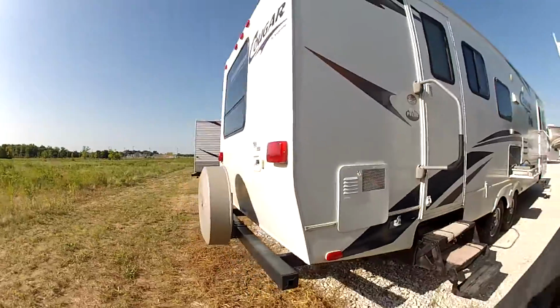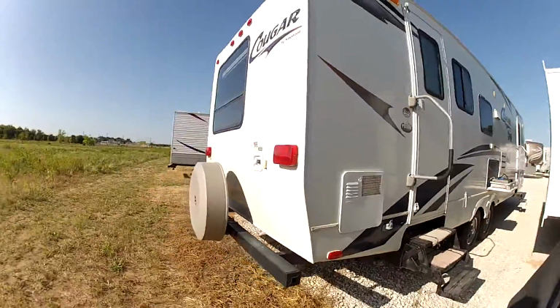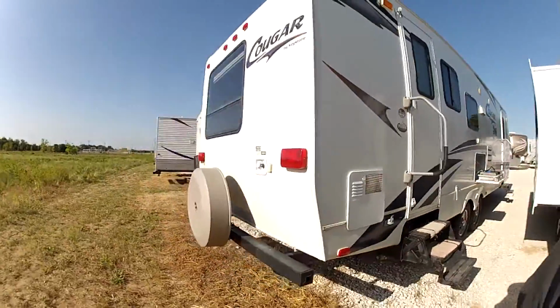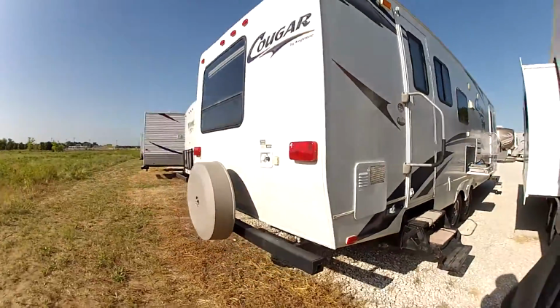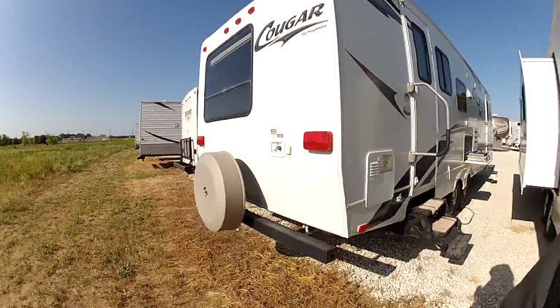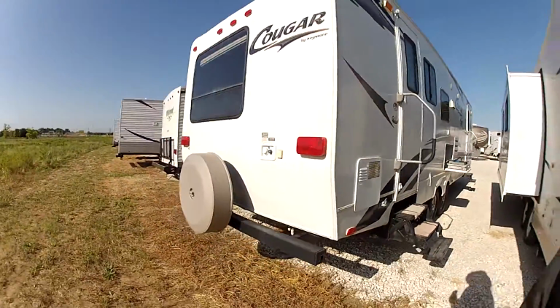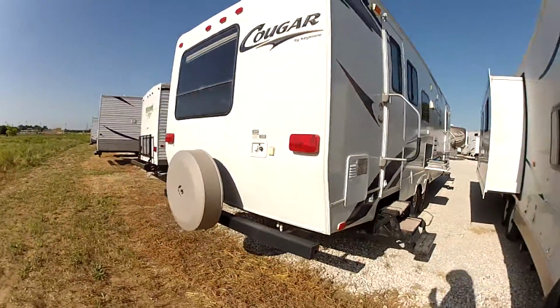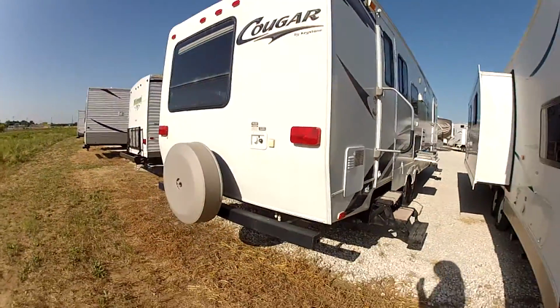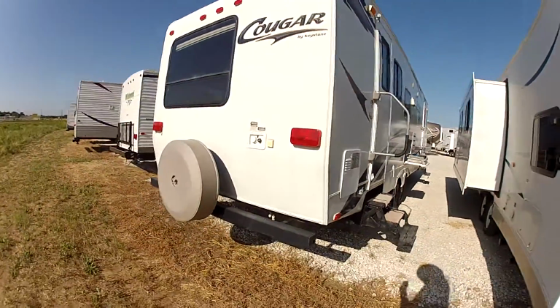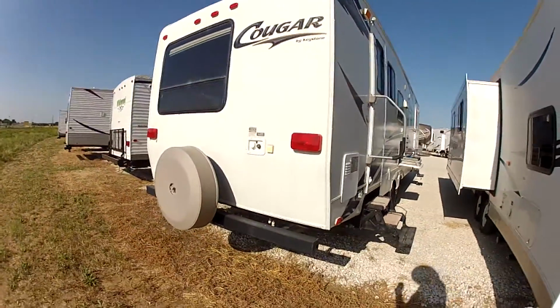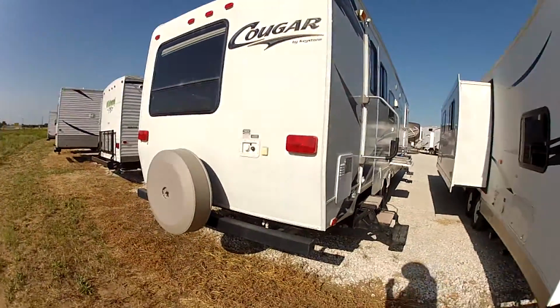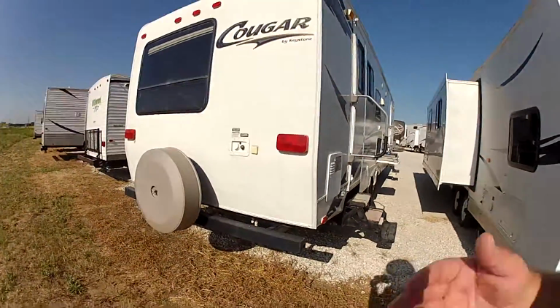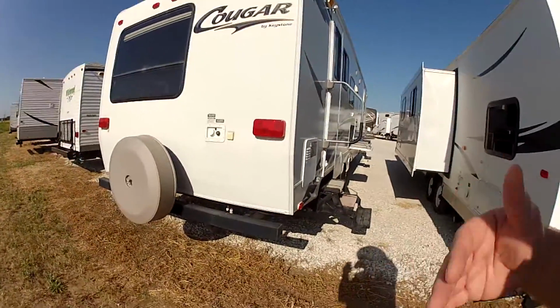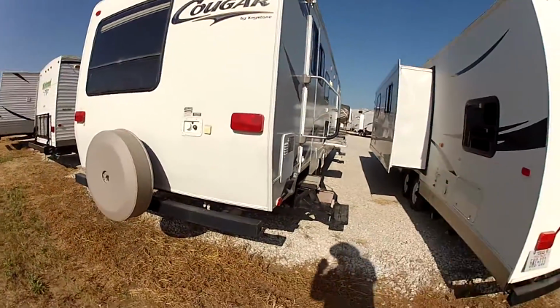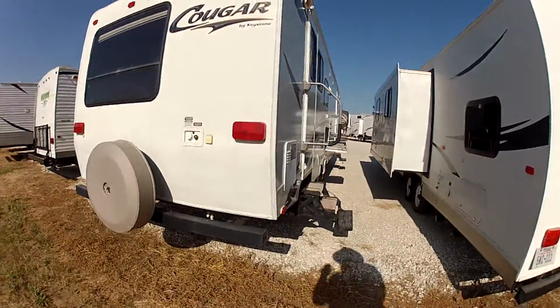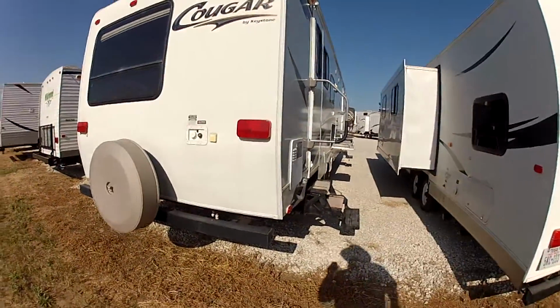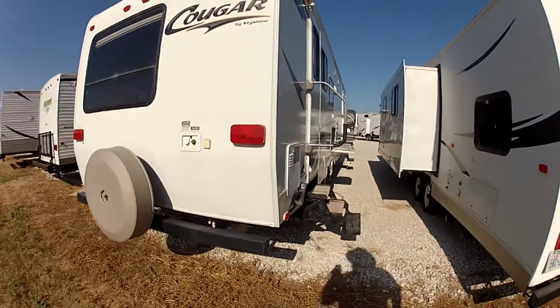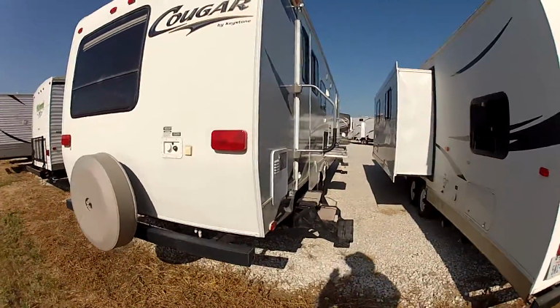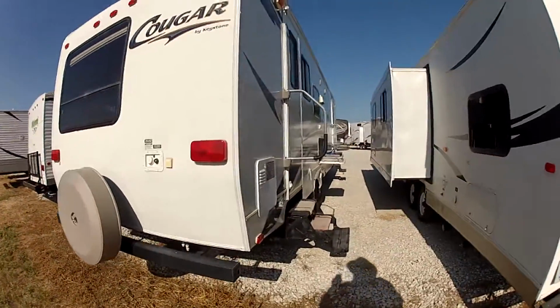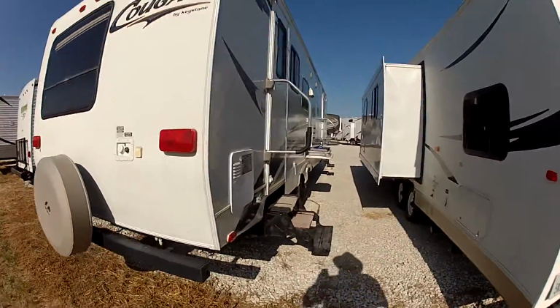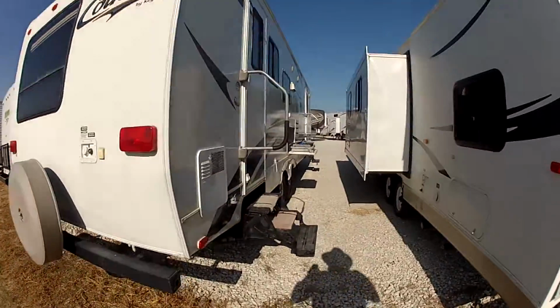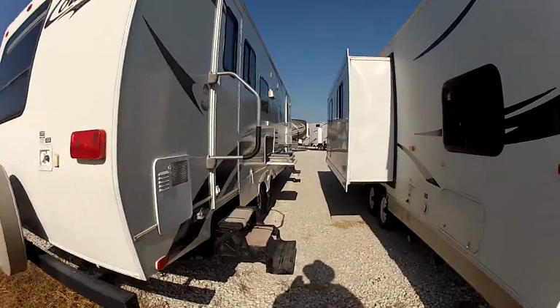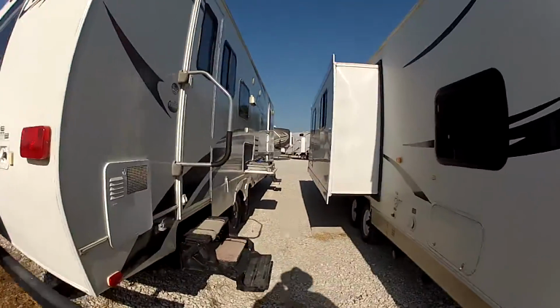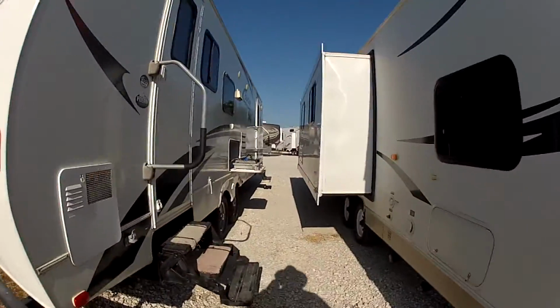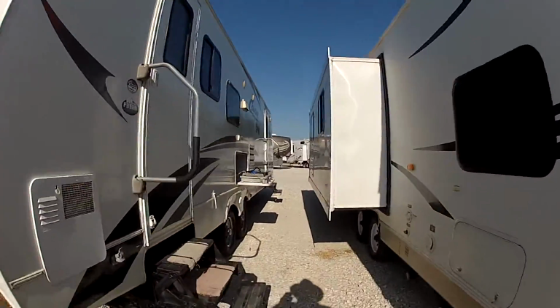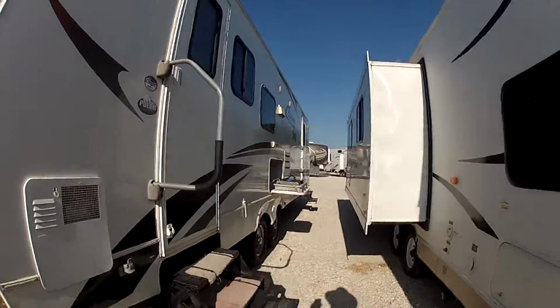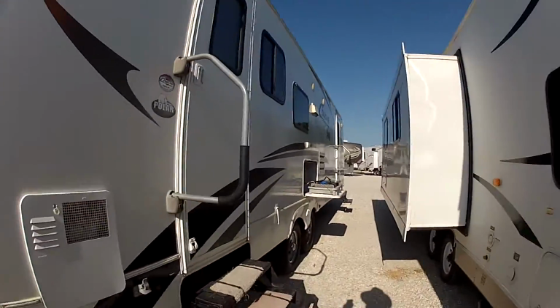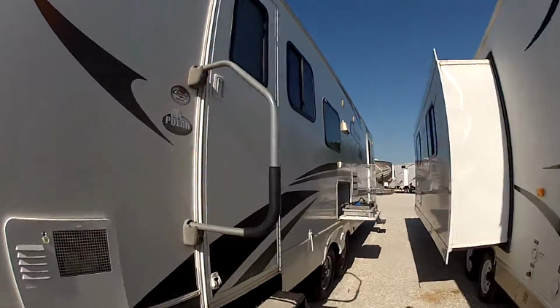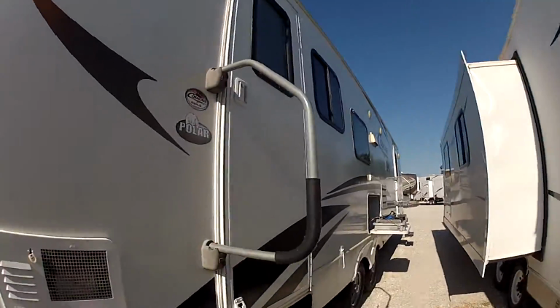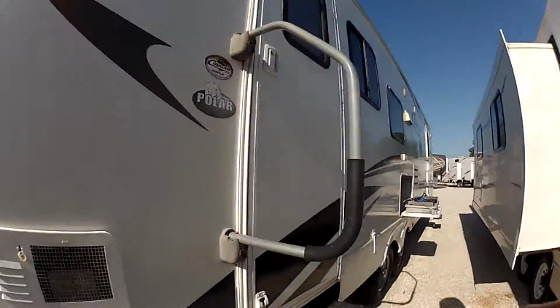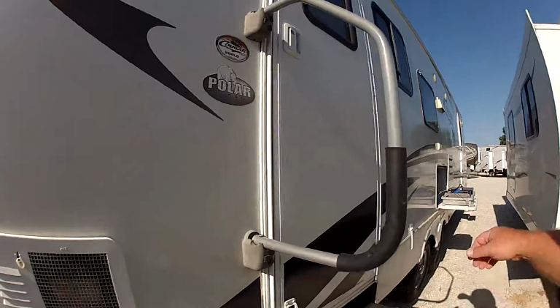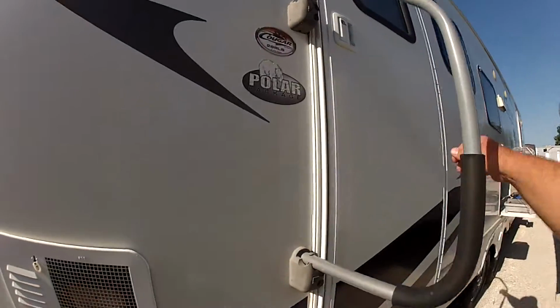Around the back, you're going to have a spare tire and the big back window. We're going to walk inside real quick.